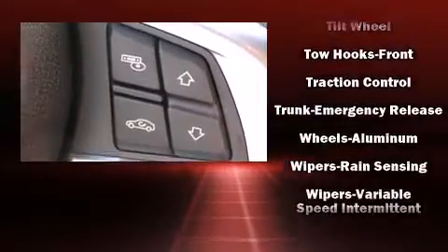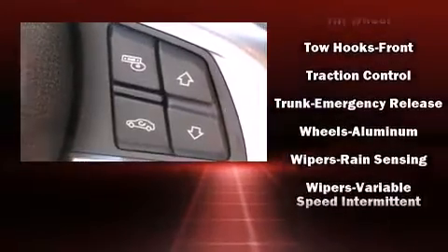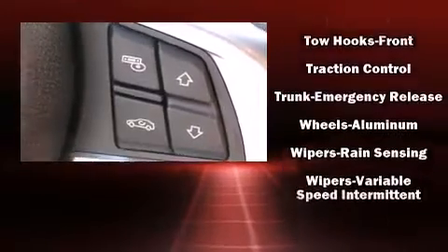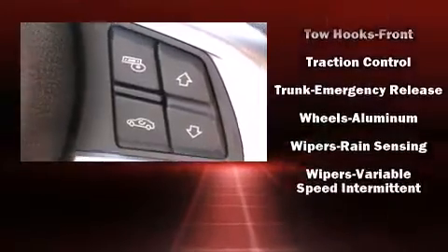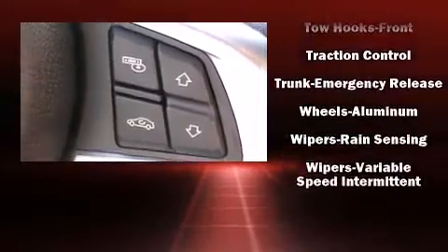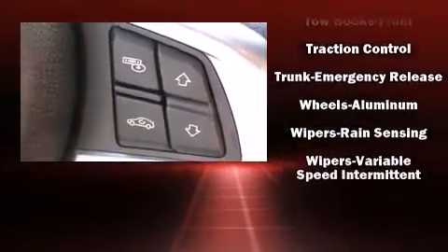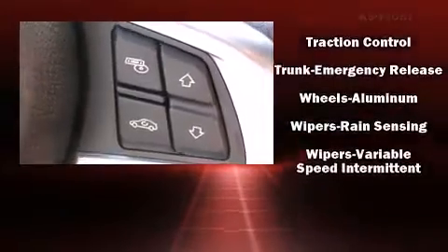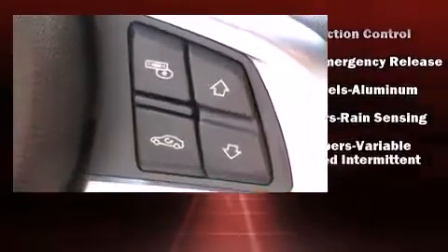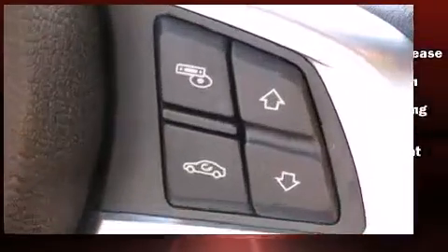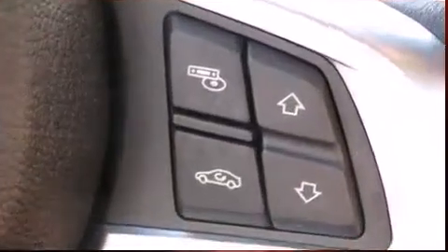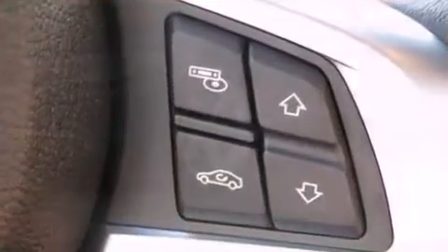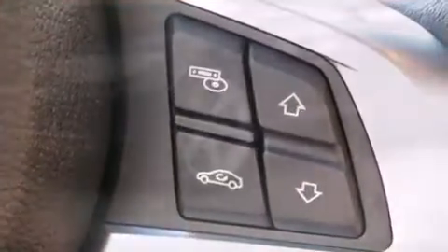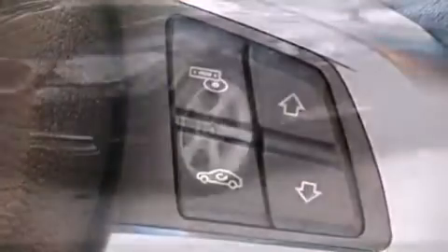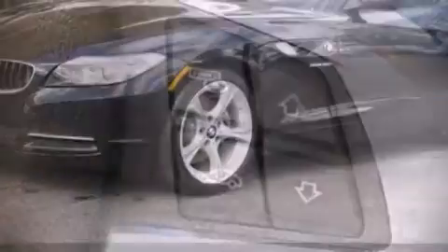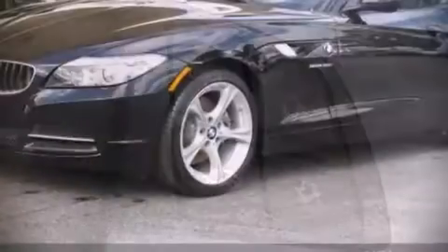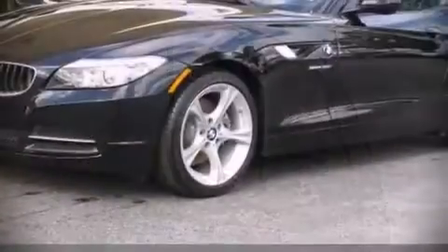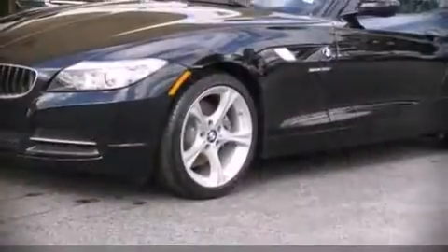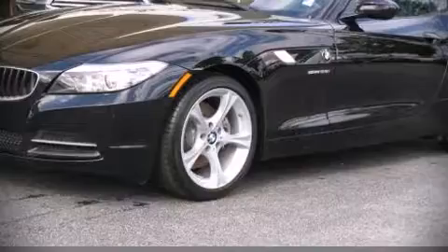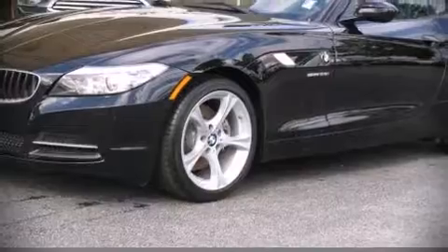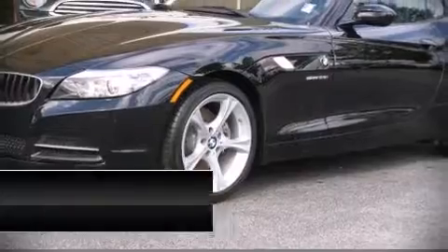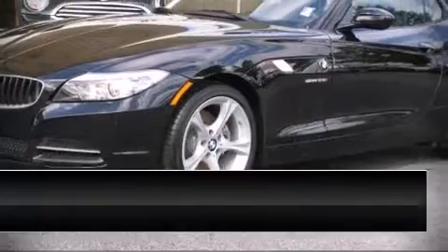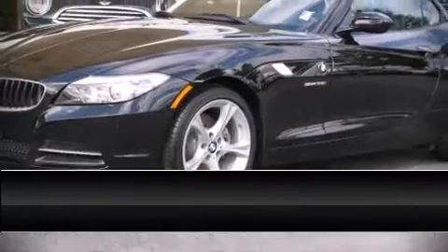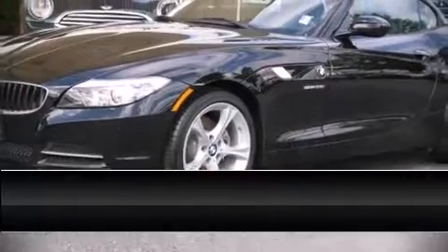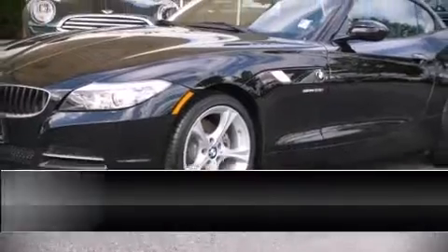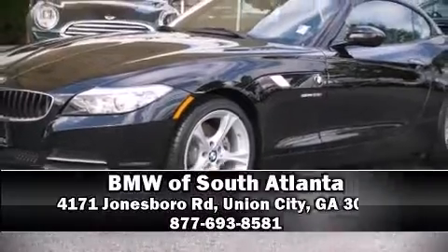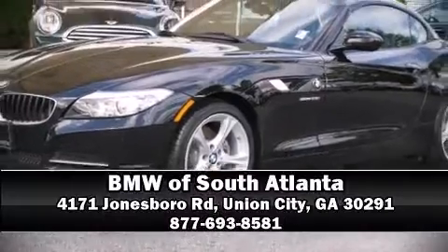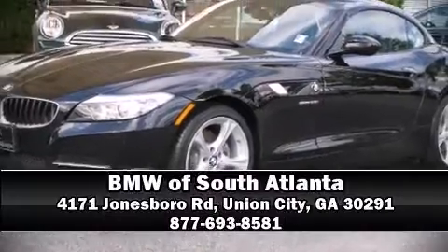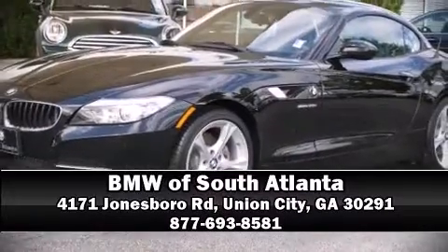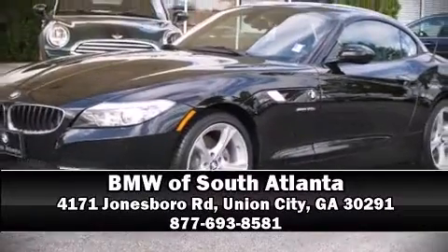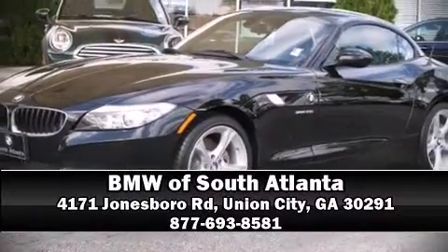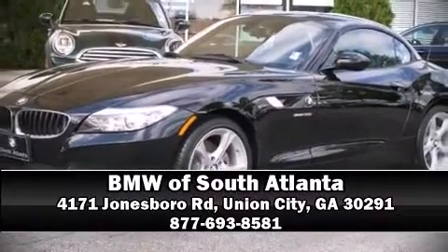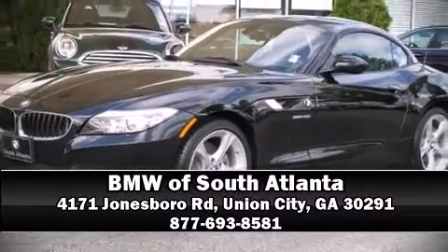Are you ready to experience this vehicle for yourself? Call now and schedule a test drive.